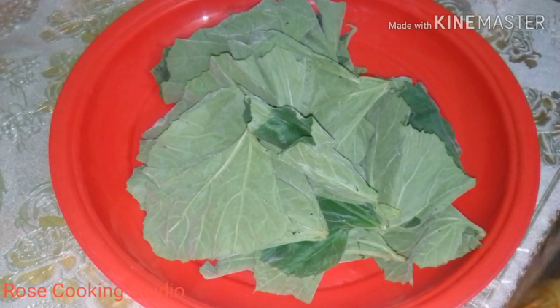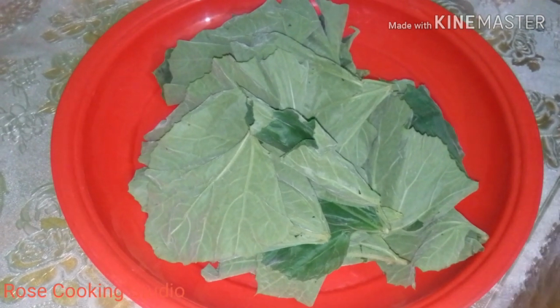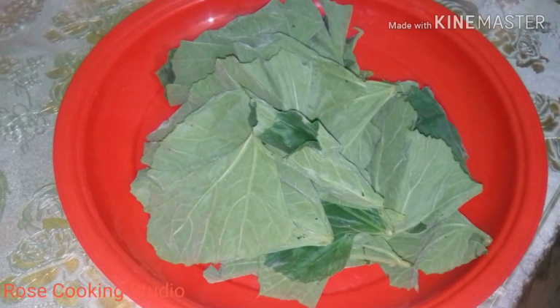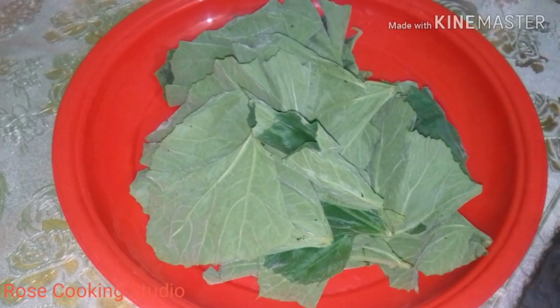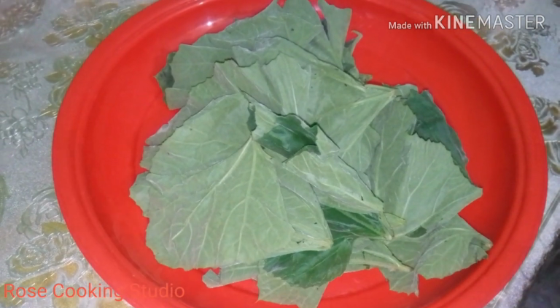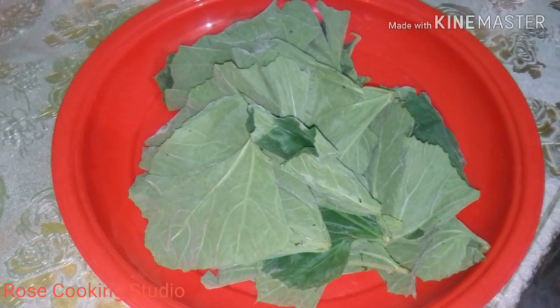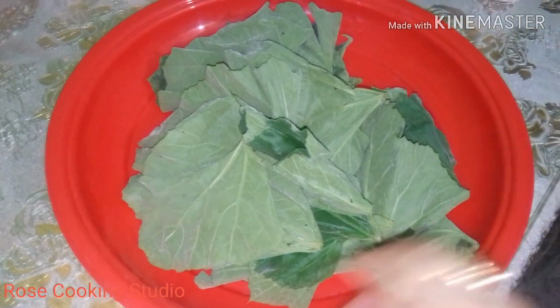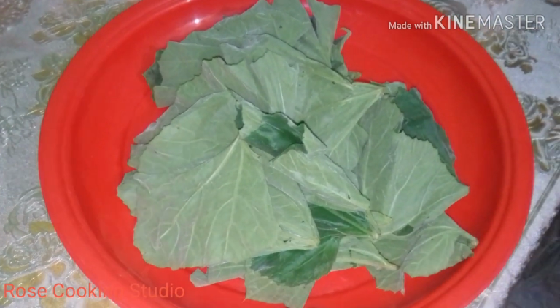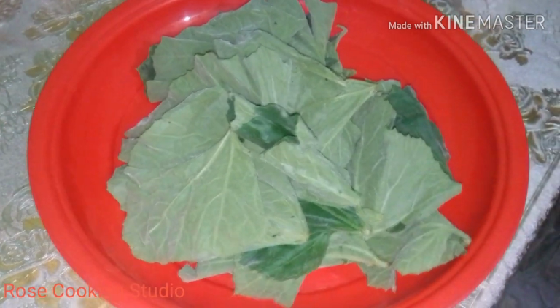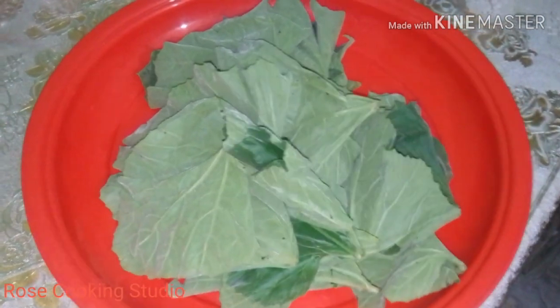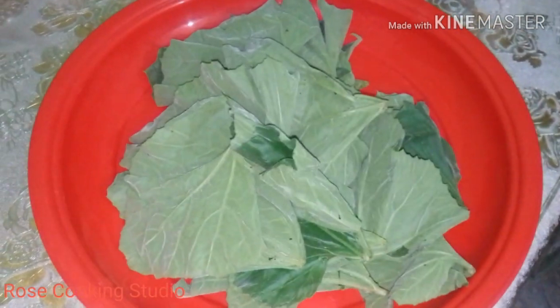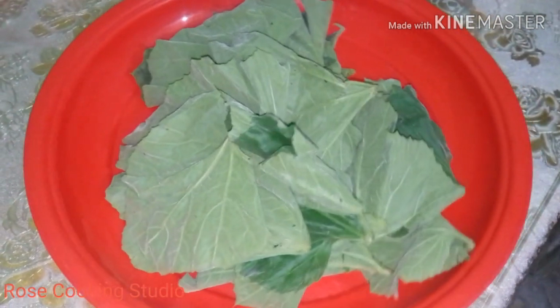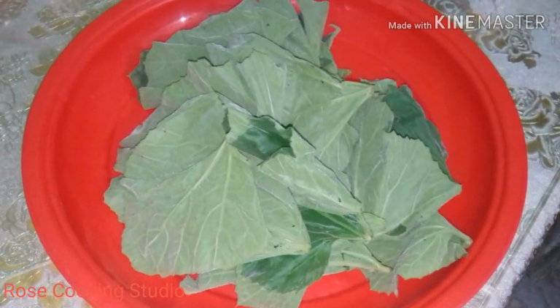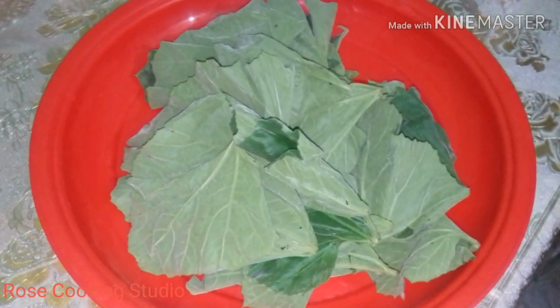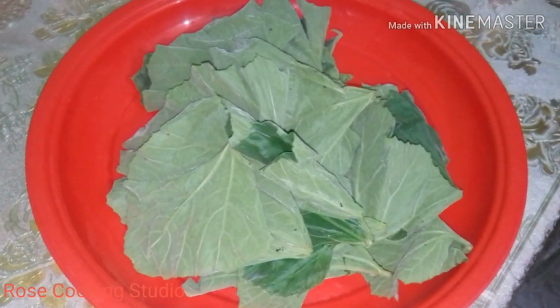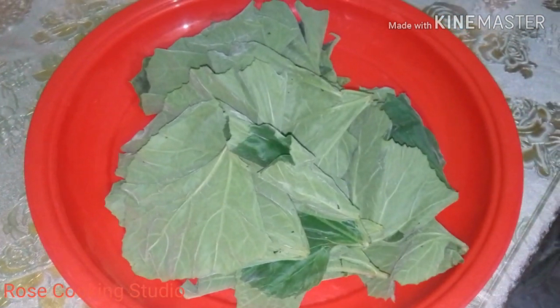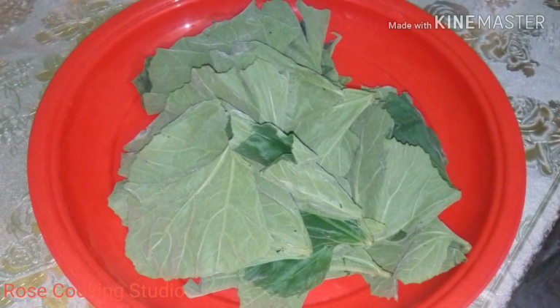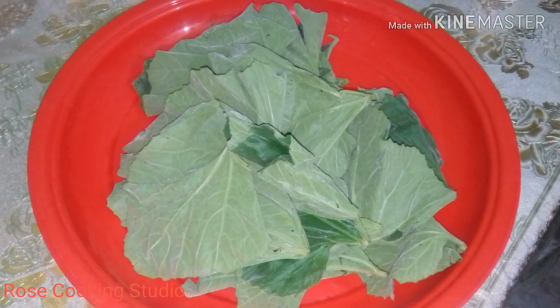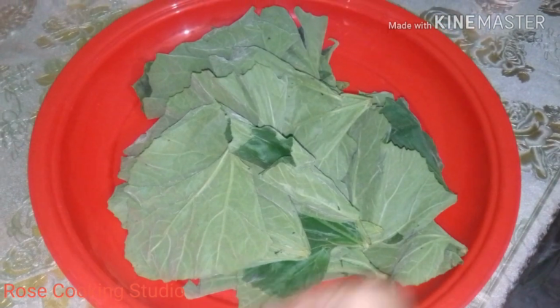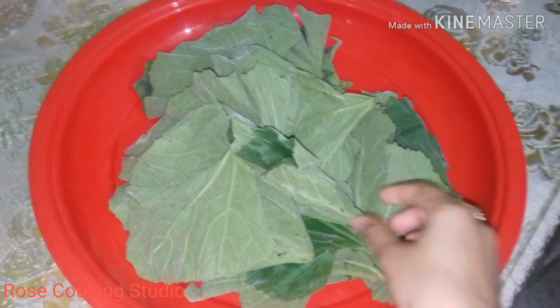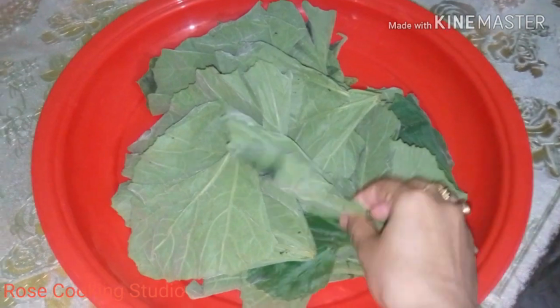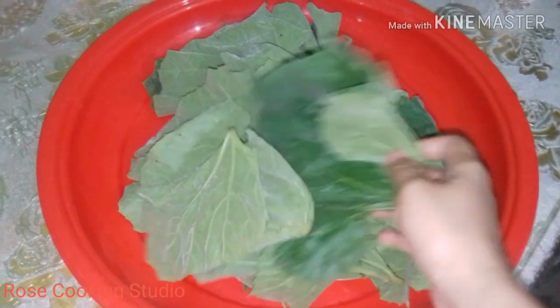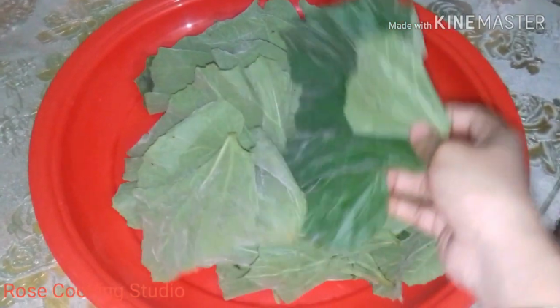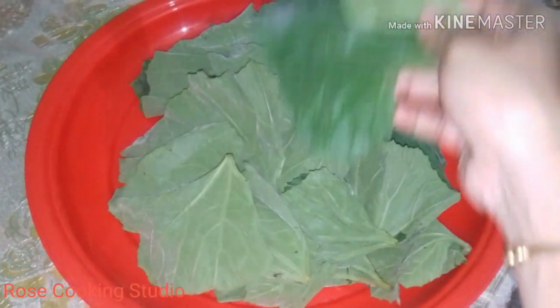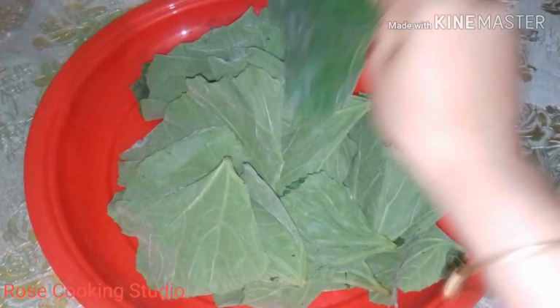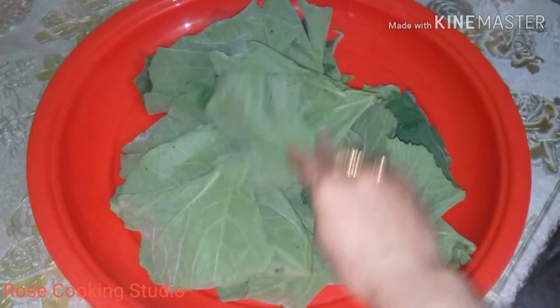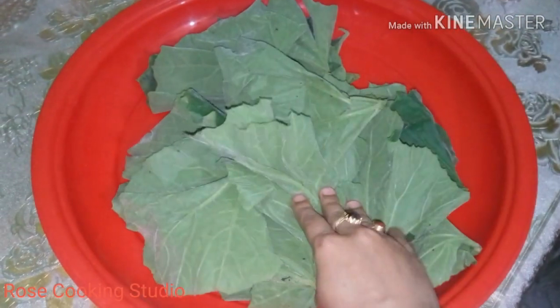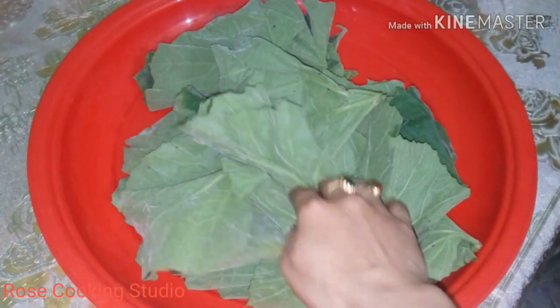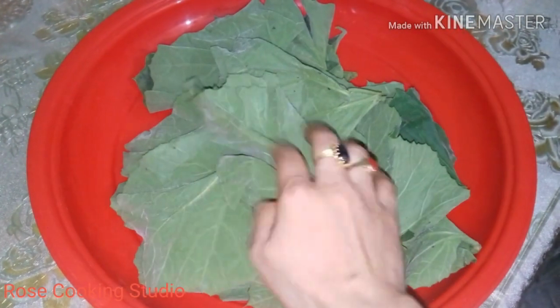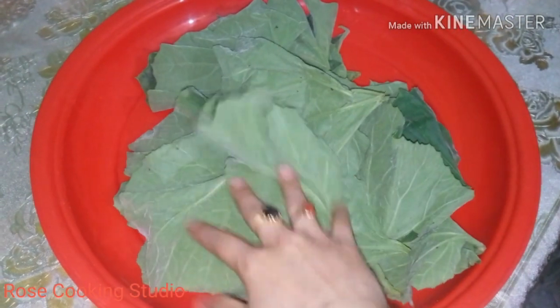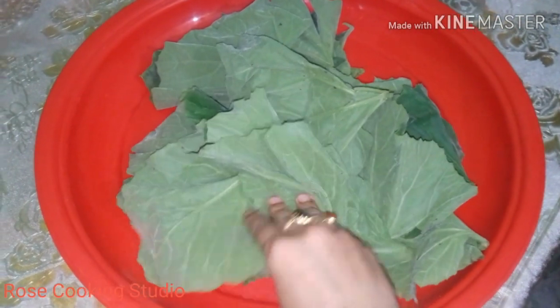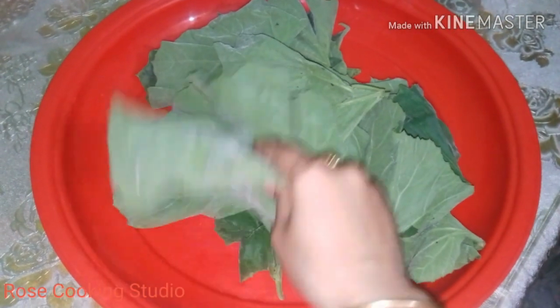Asalaam alaikum! I will start a recipe for today.